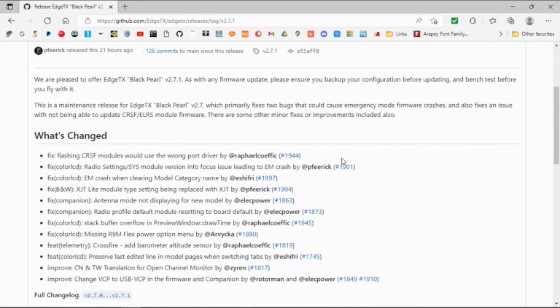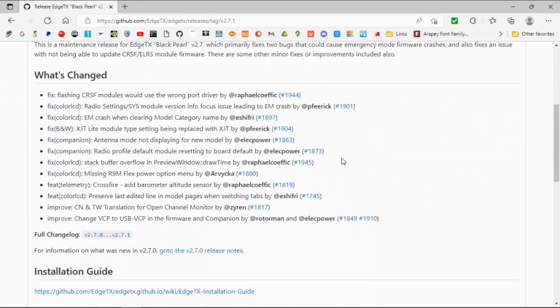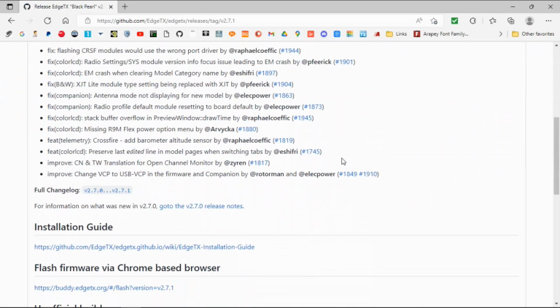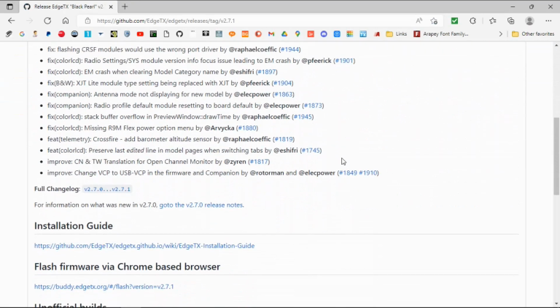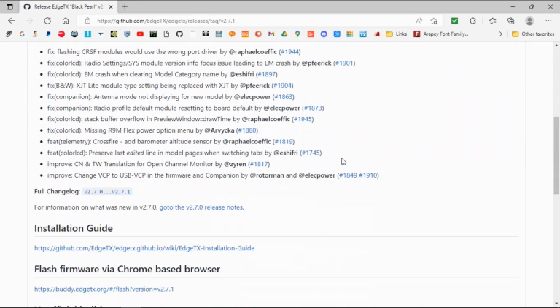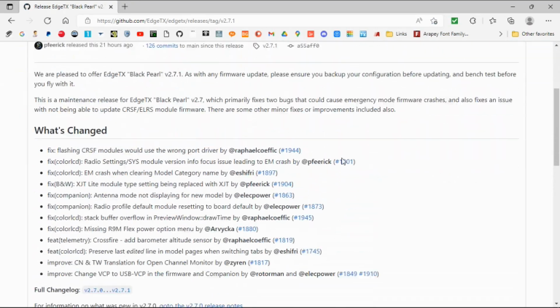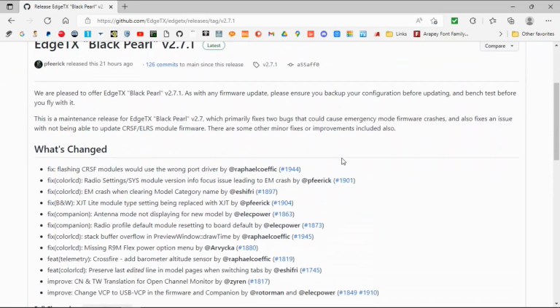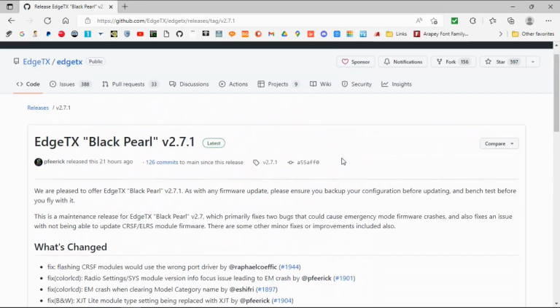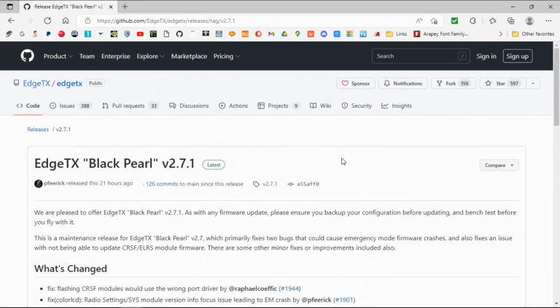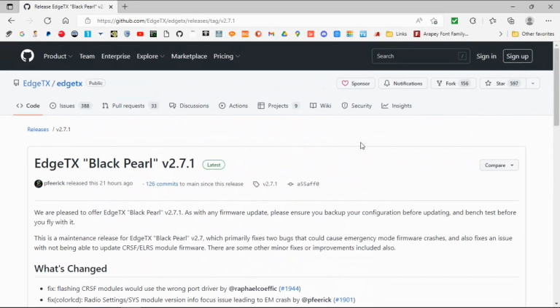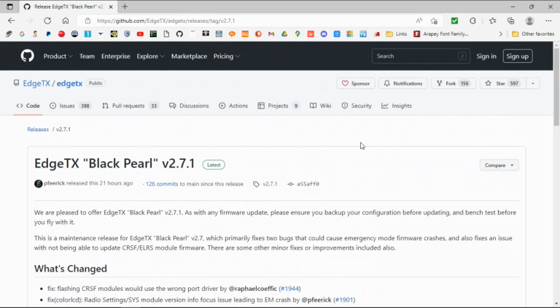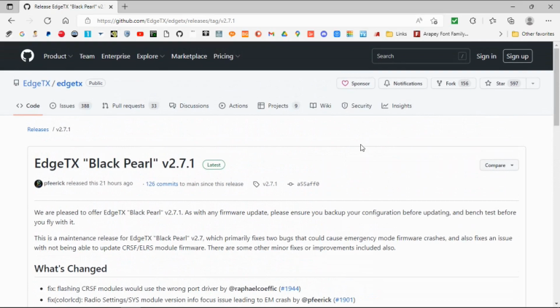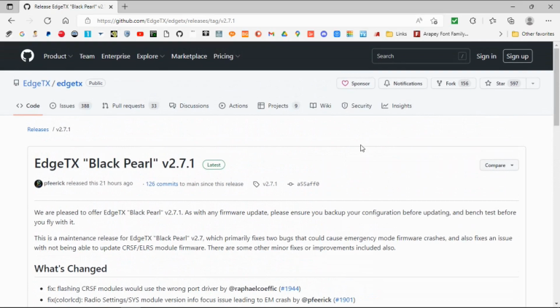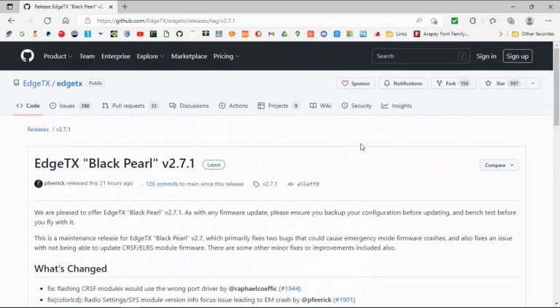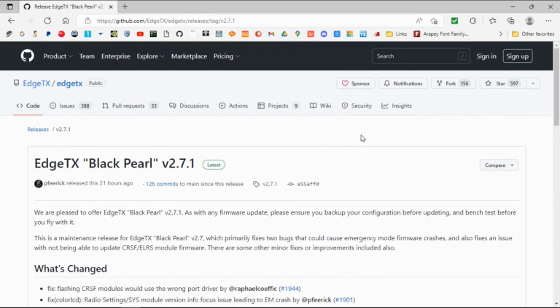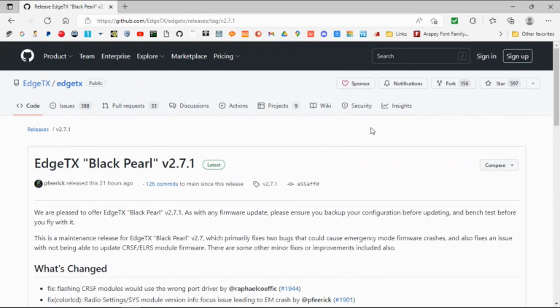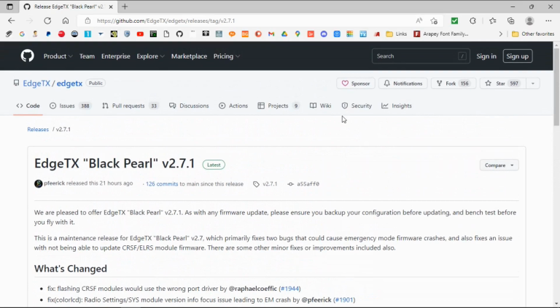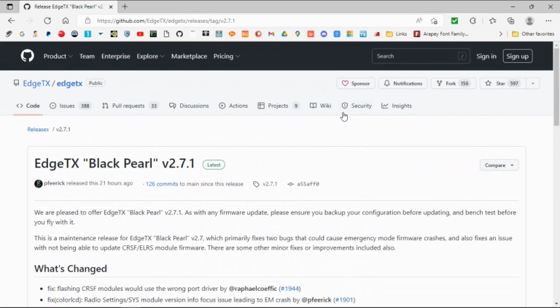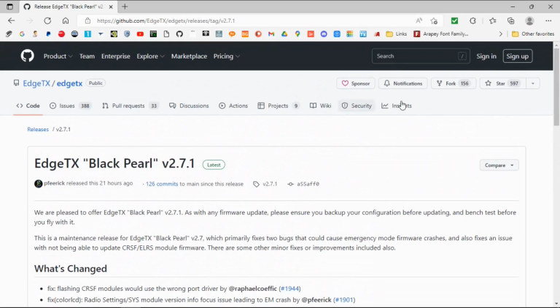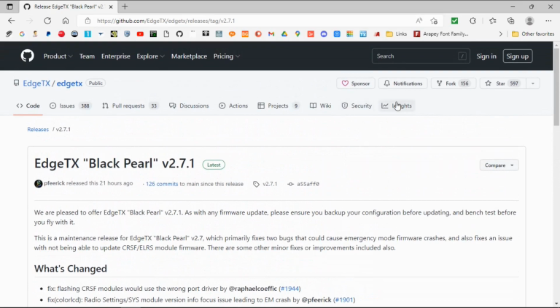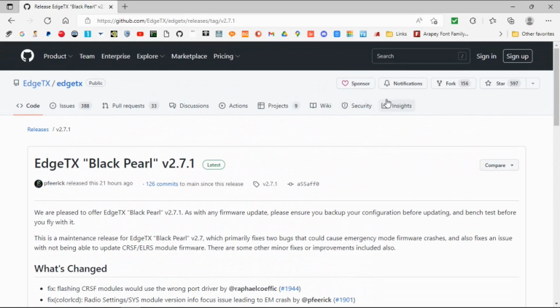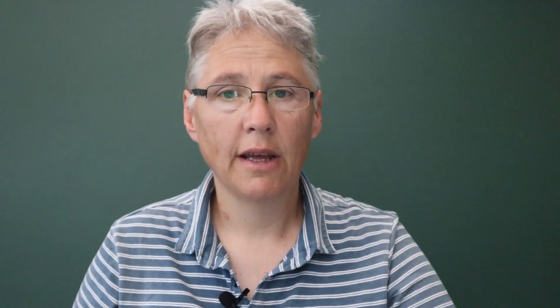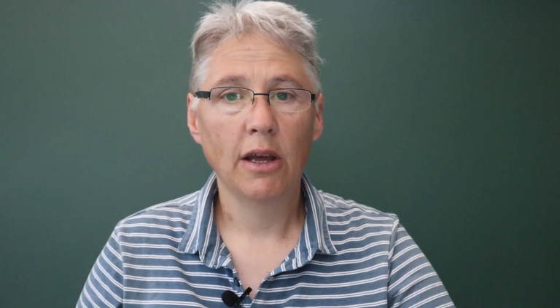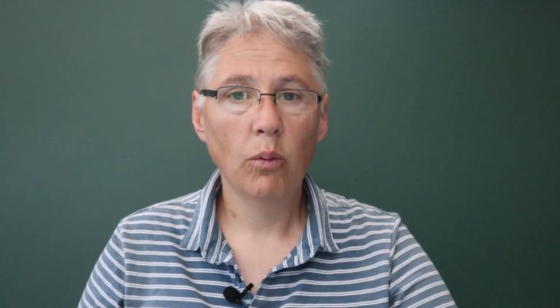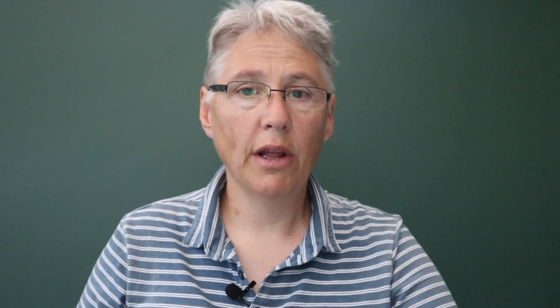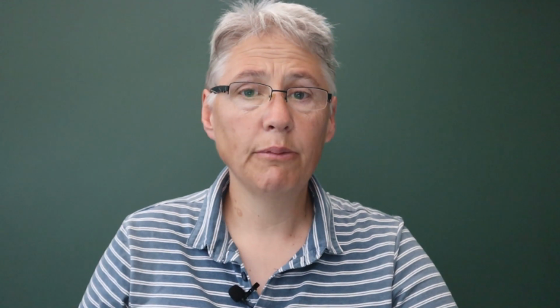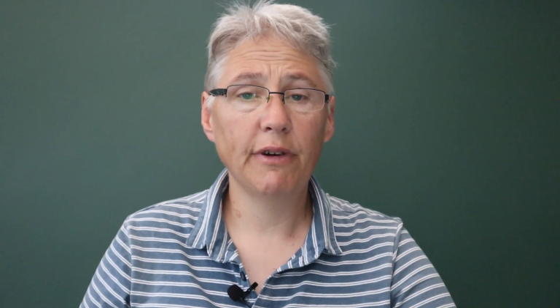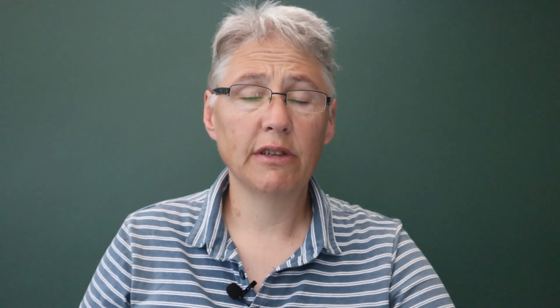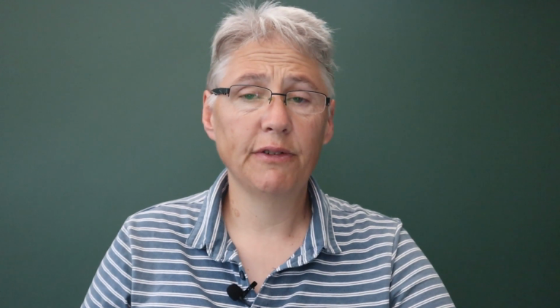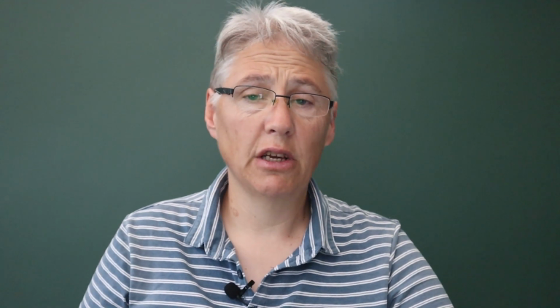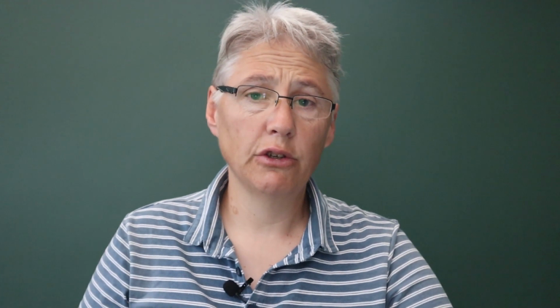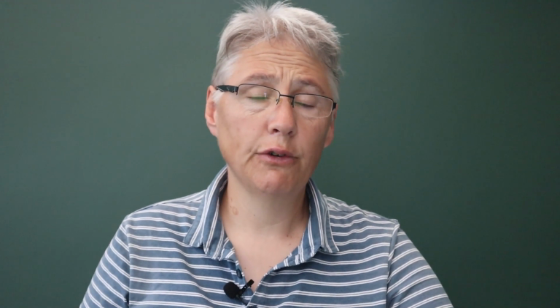Let's click on the actual firmware — and as you can see, here are all the adjustments that have been made in version 2.7.1. I hope you found this video useful.